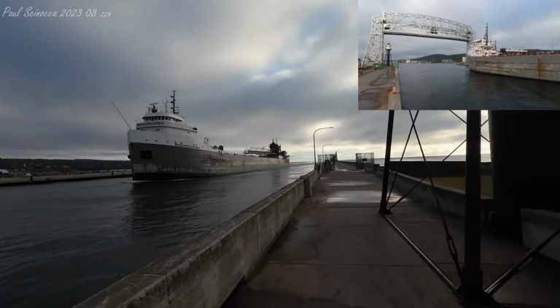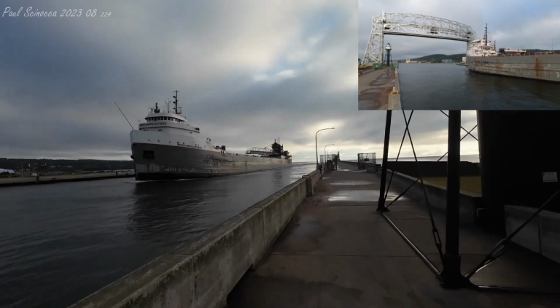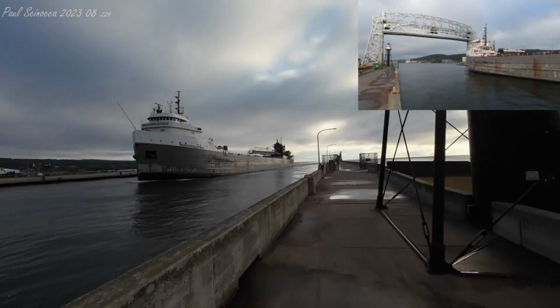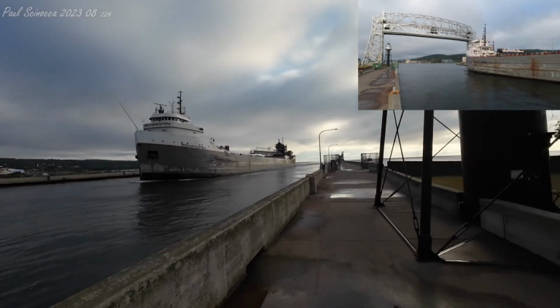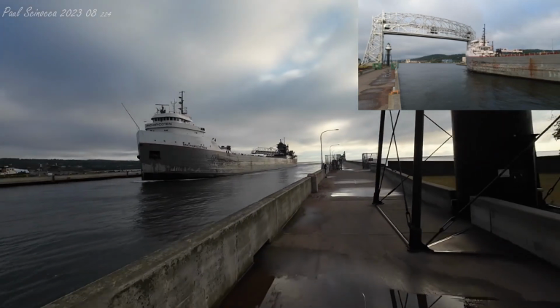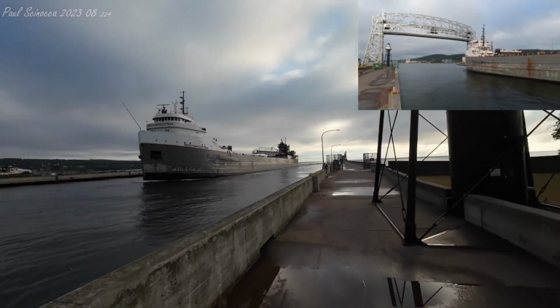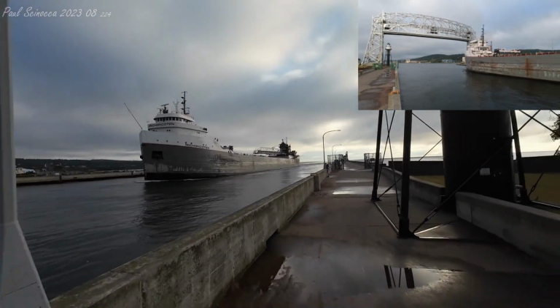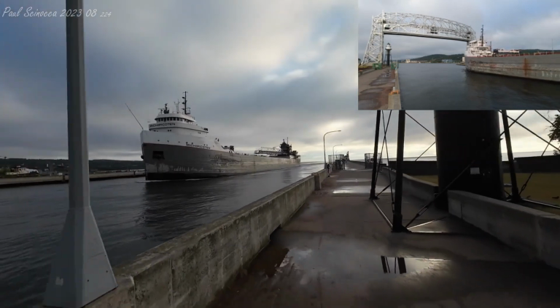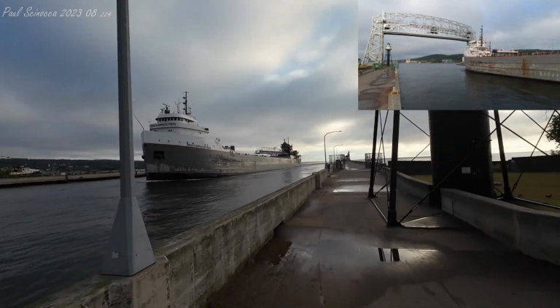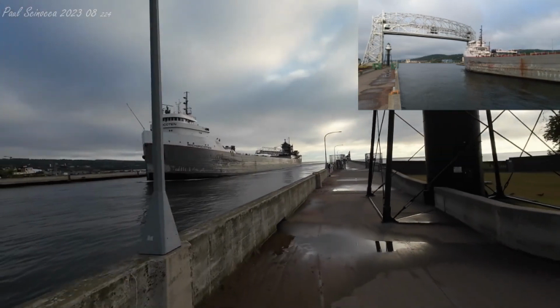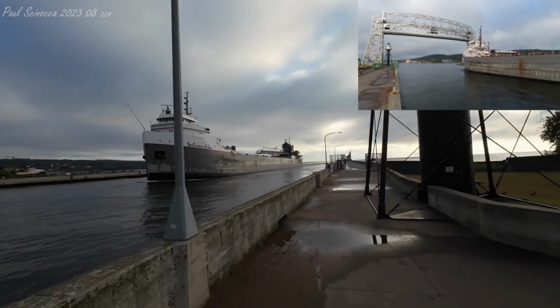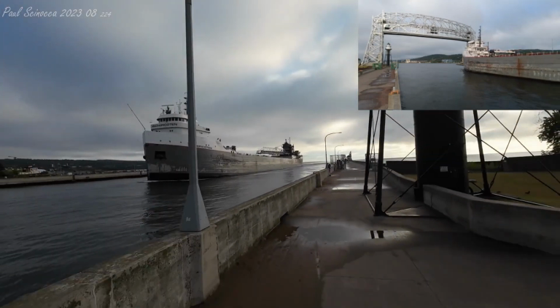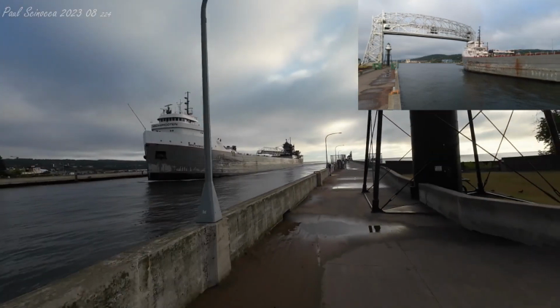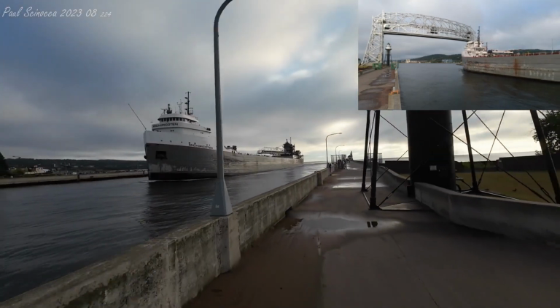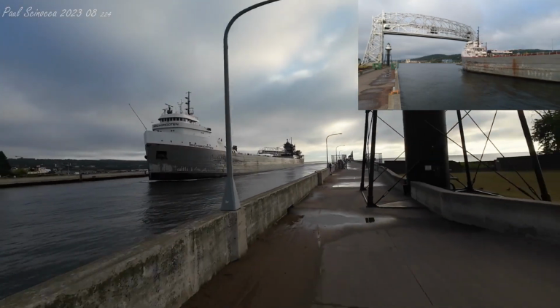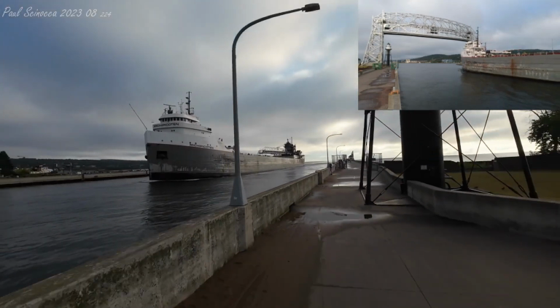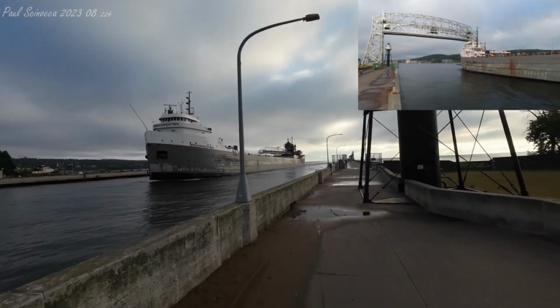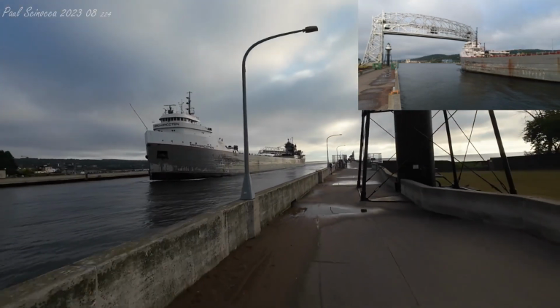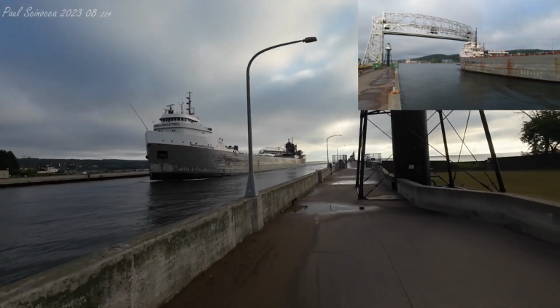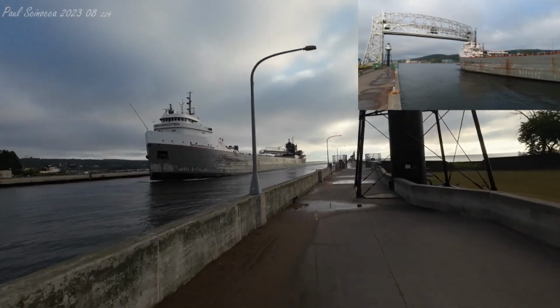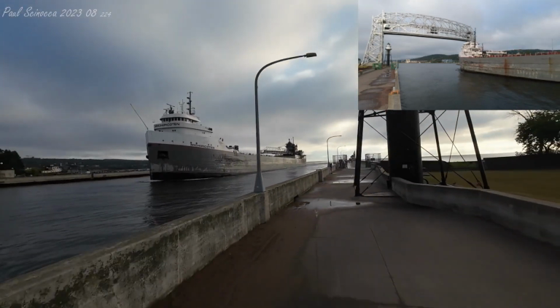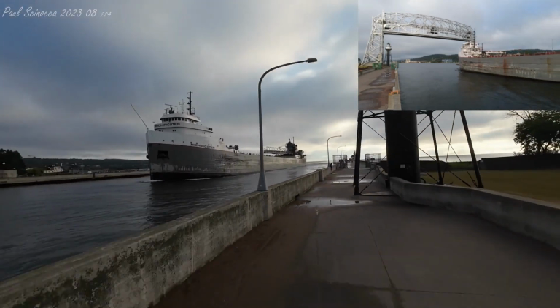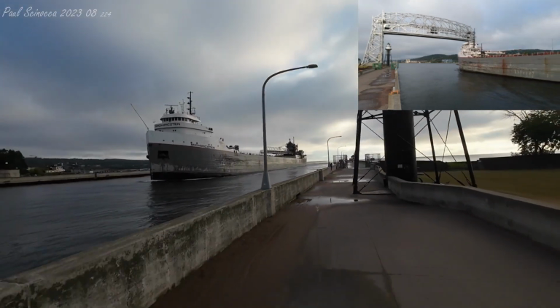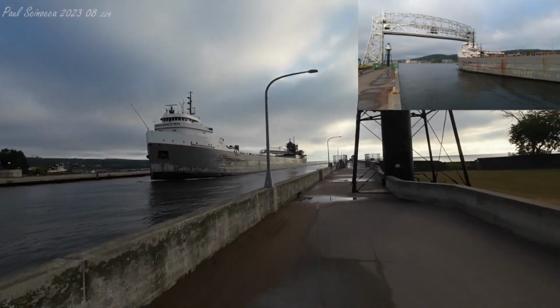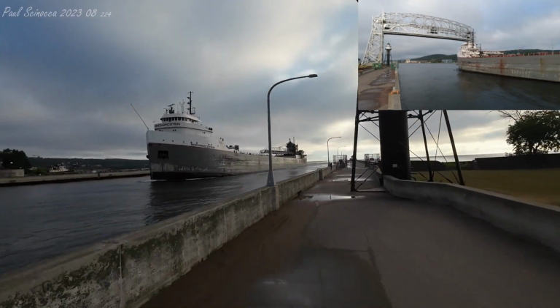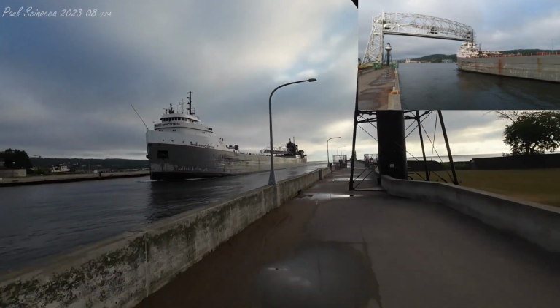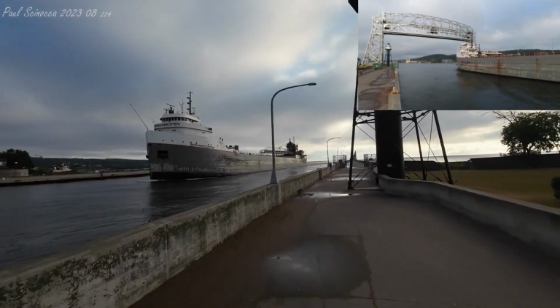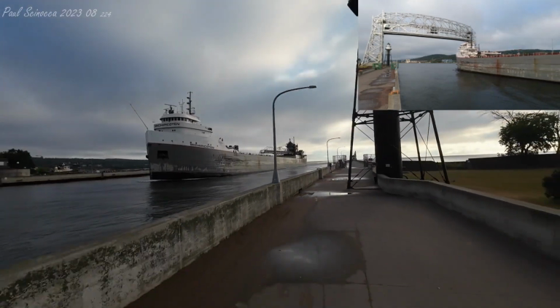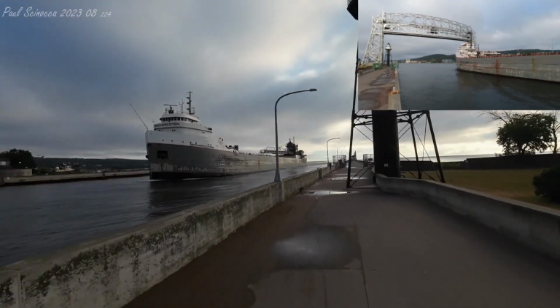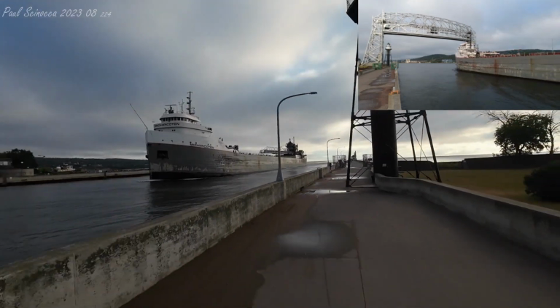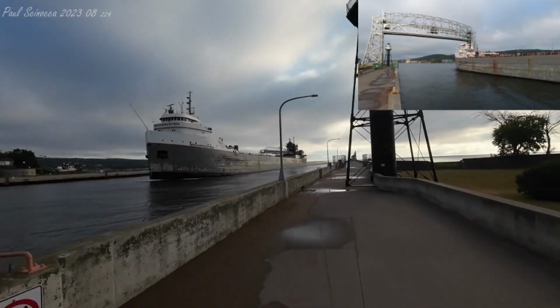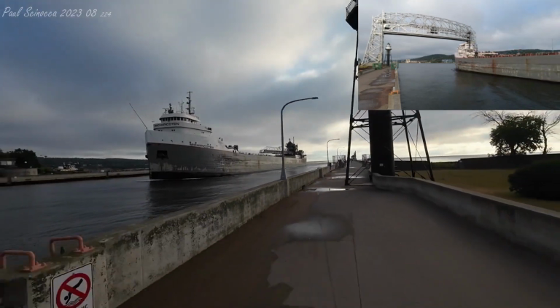If you see any crew members on deck, make sure to give them a big old wave and welcome them back to the Twin Ports.